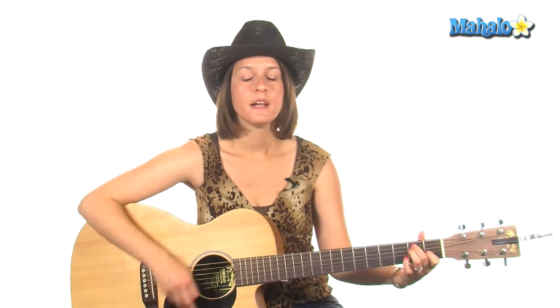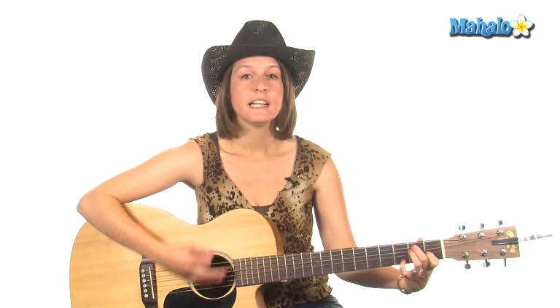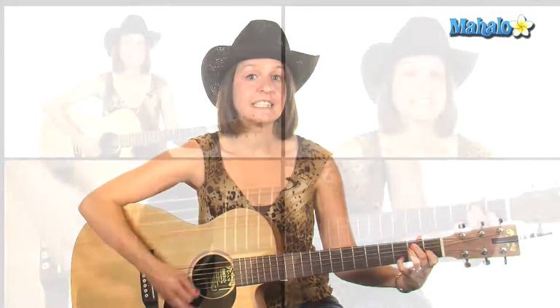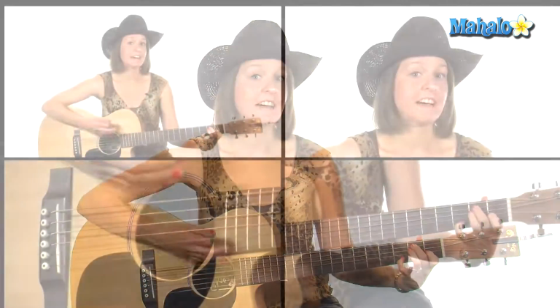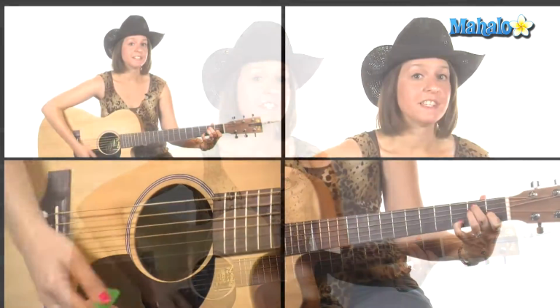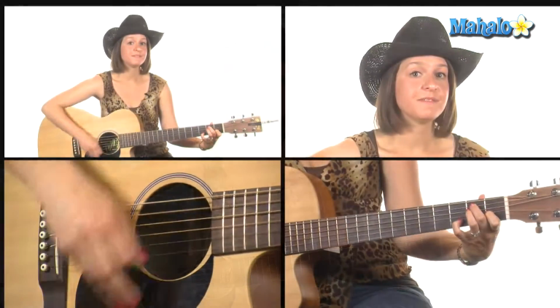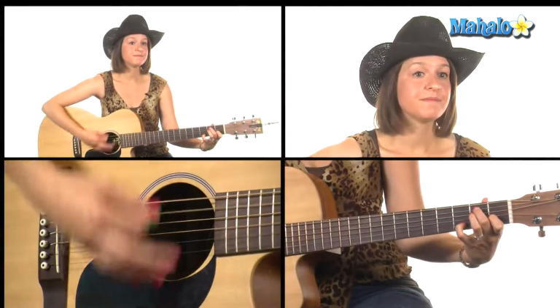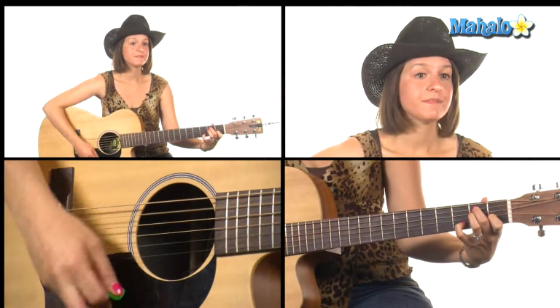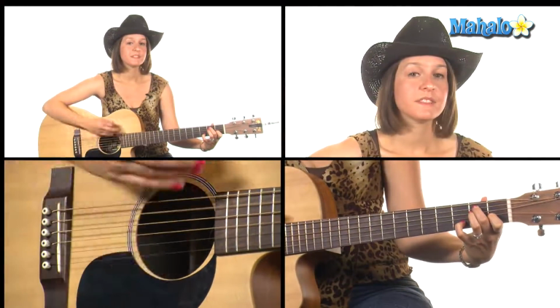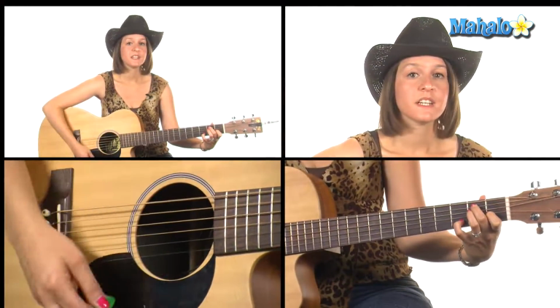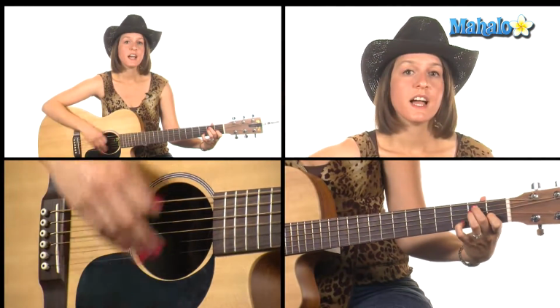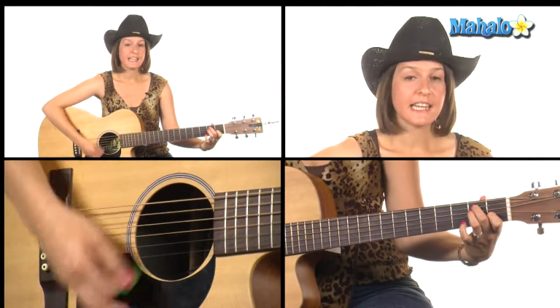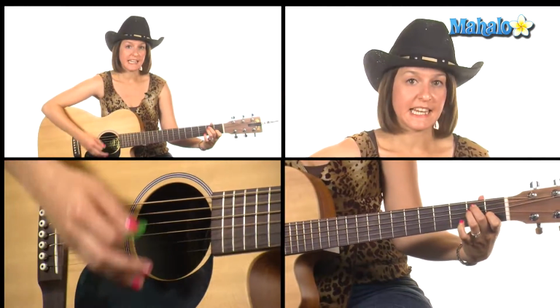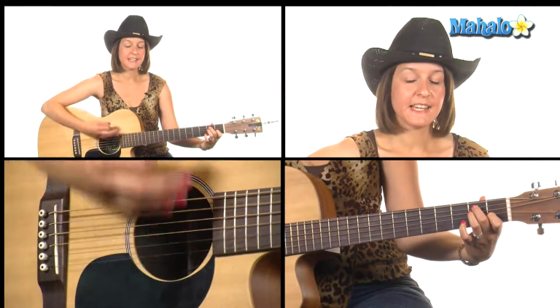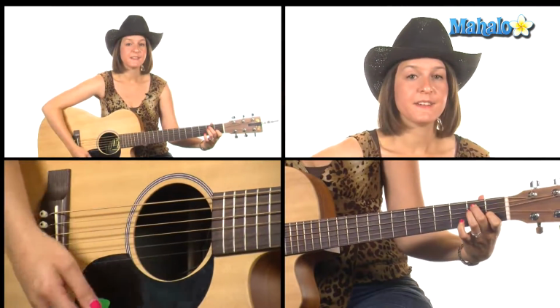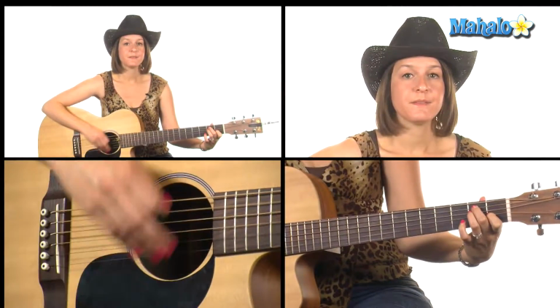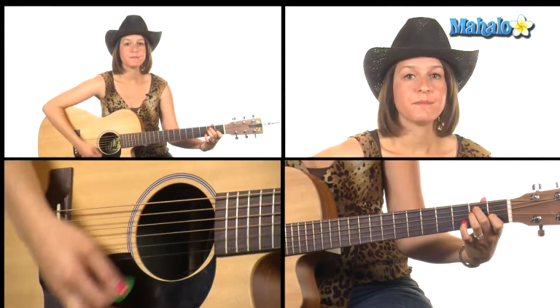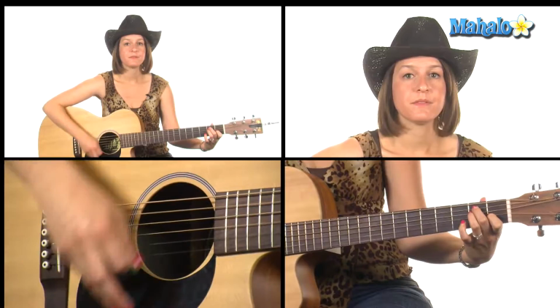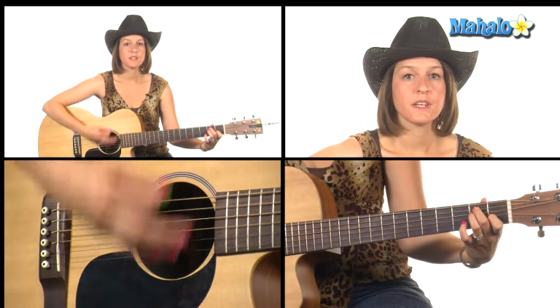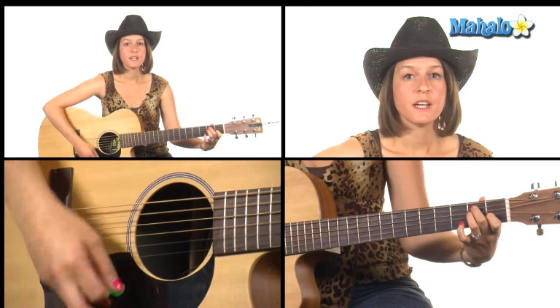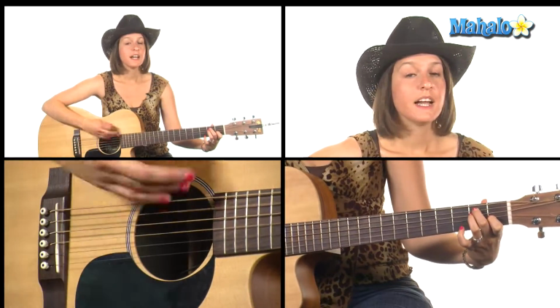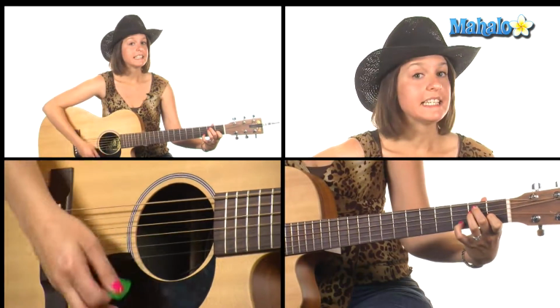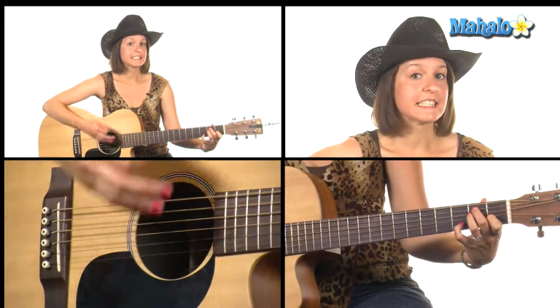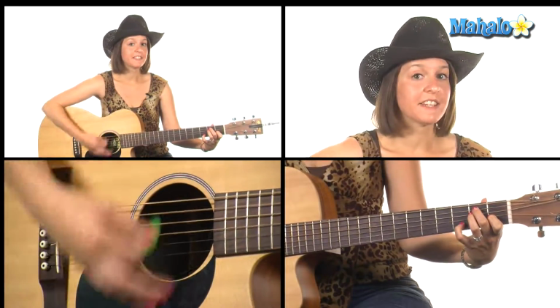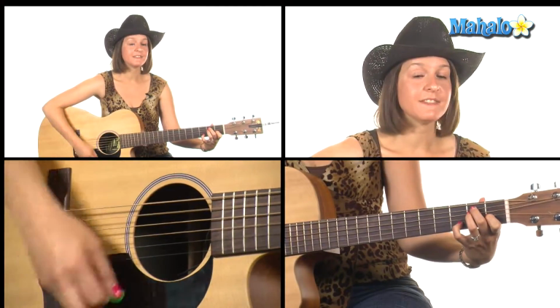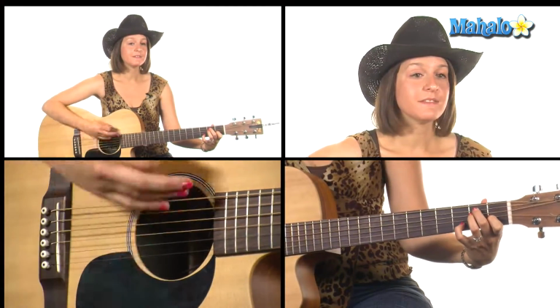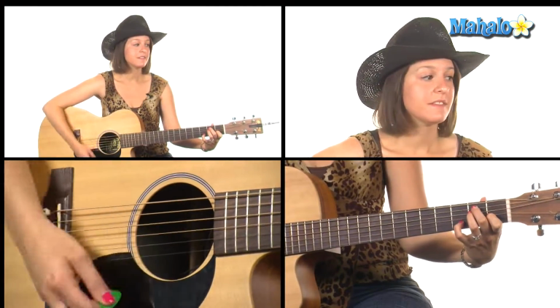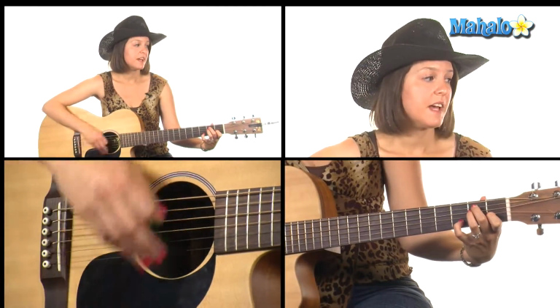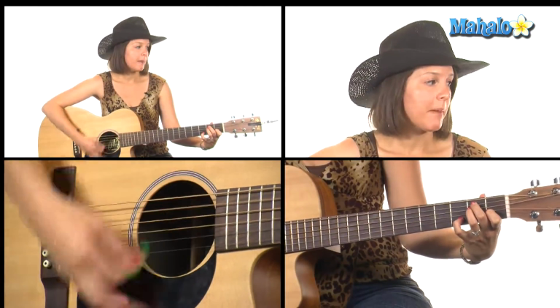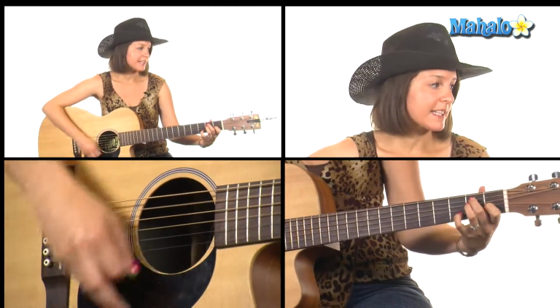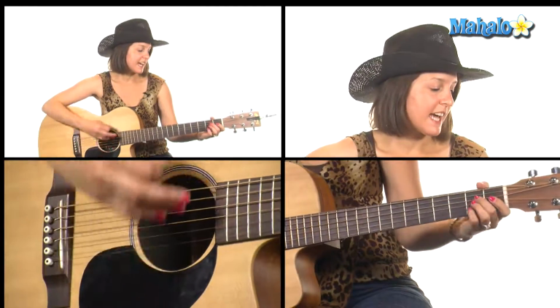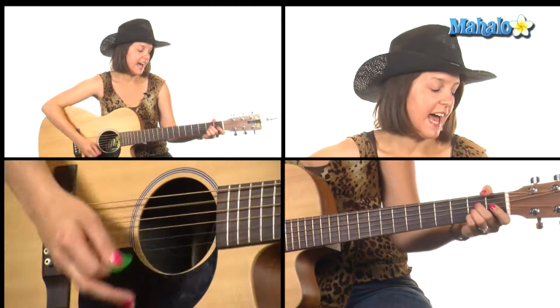The intro progression goes: E, E7, E, E7, back to A.